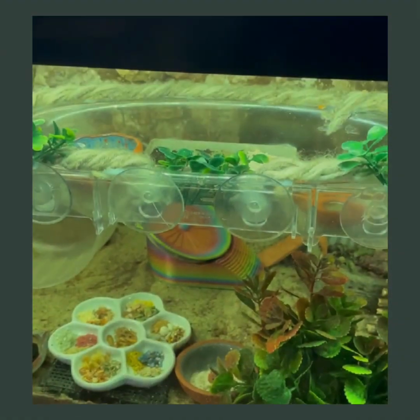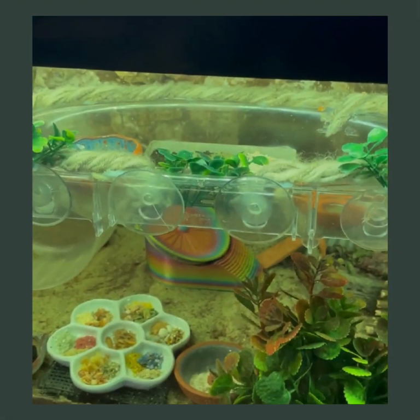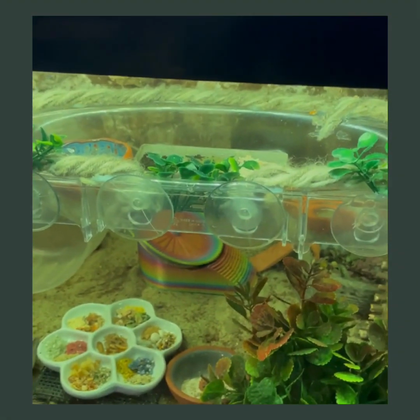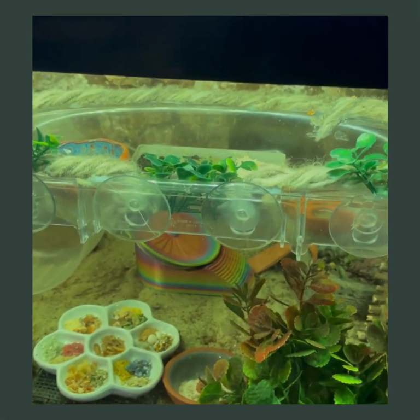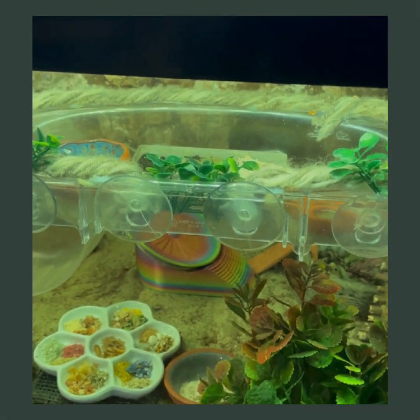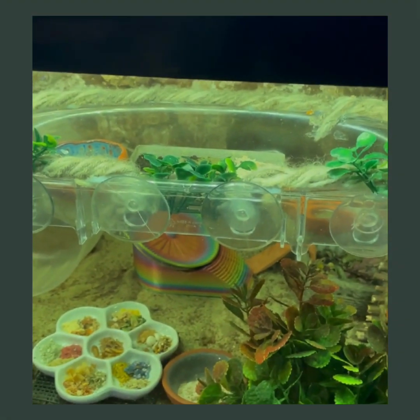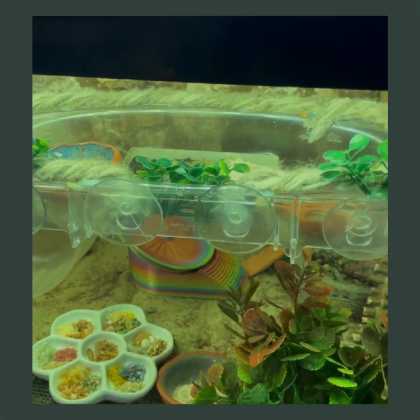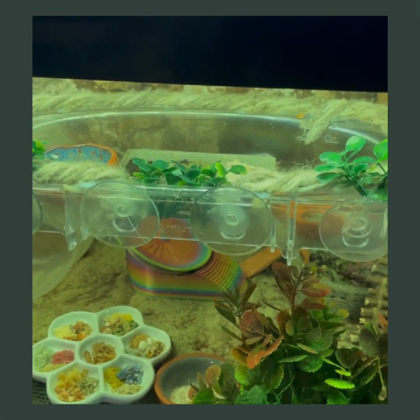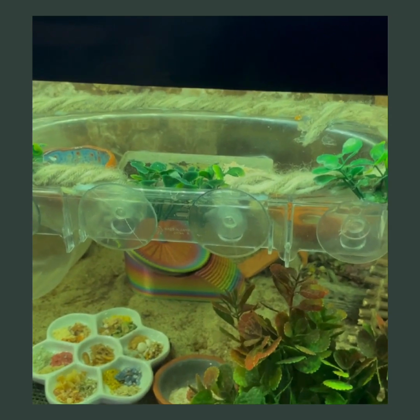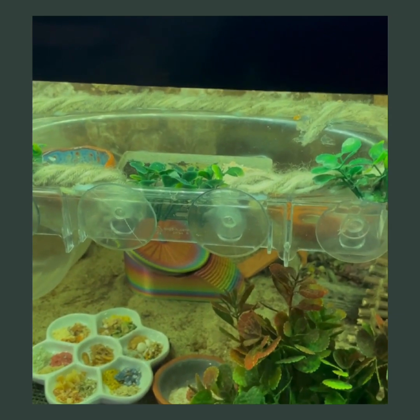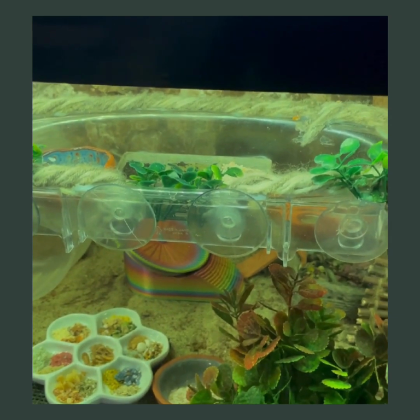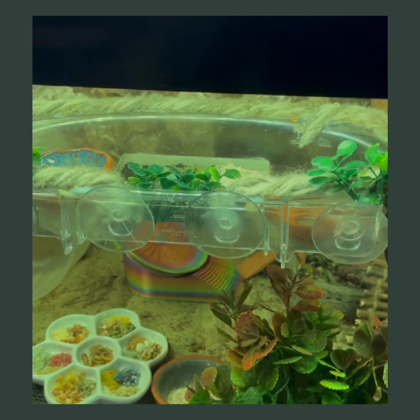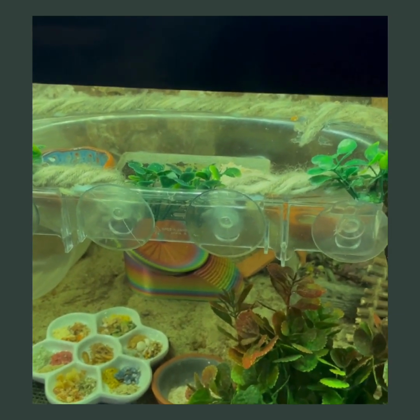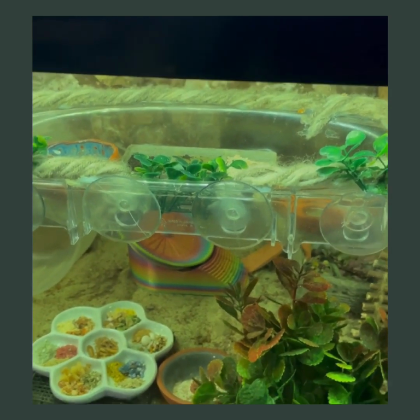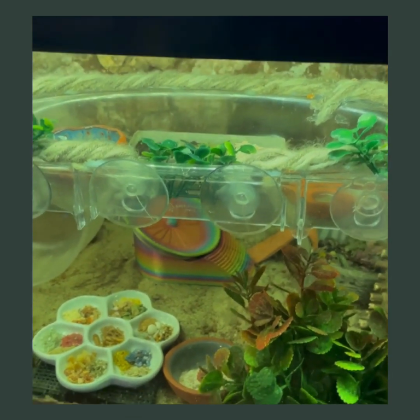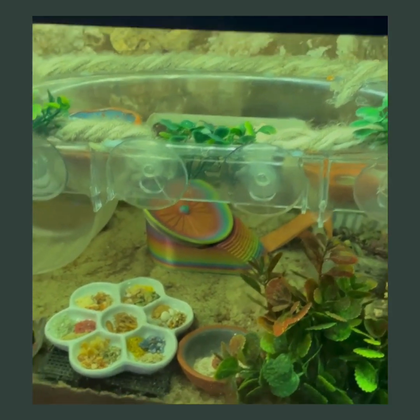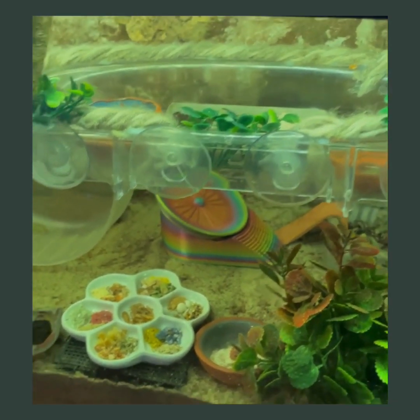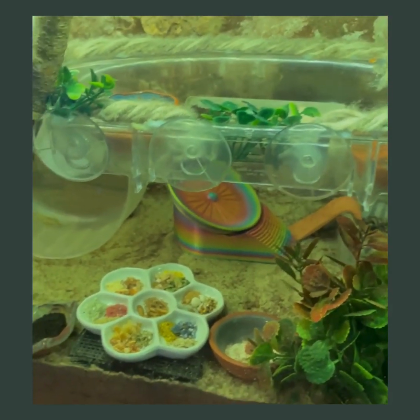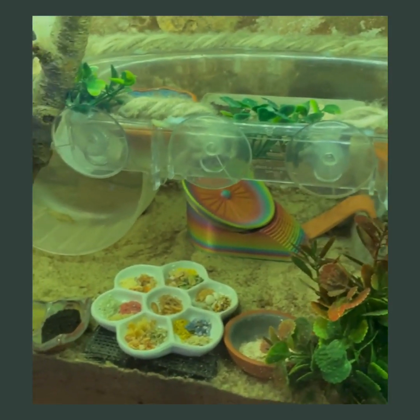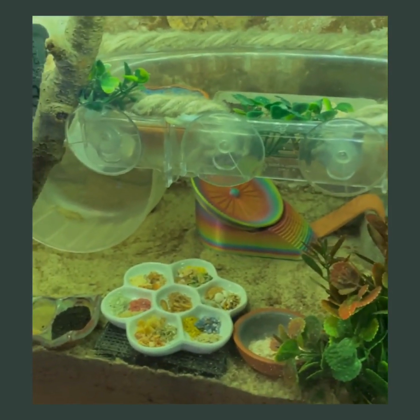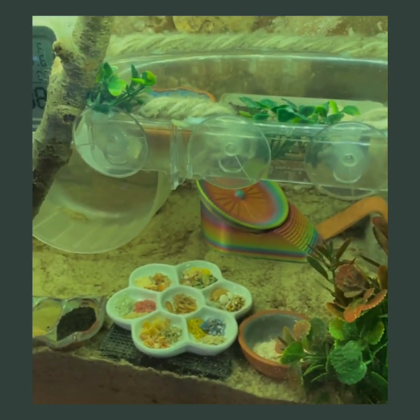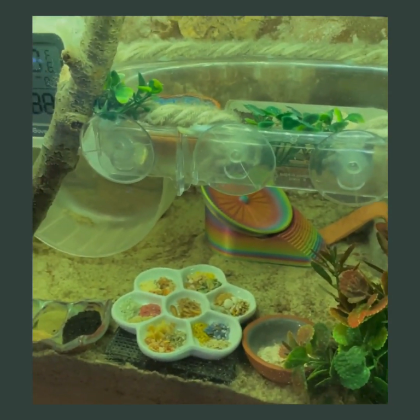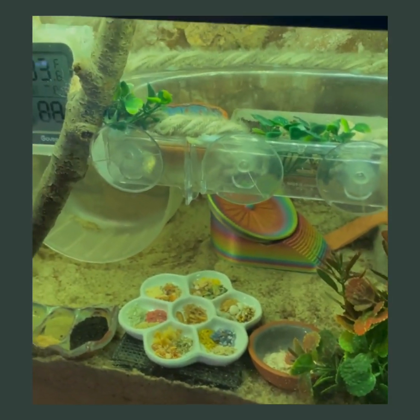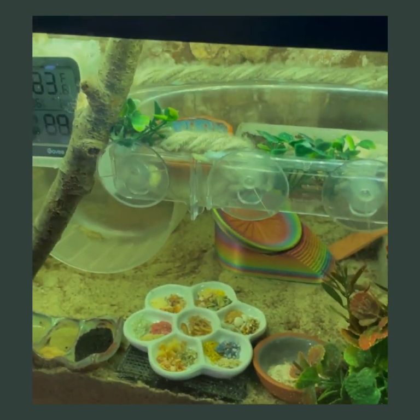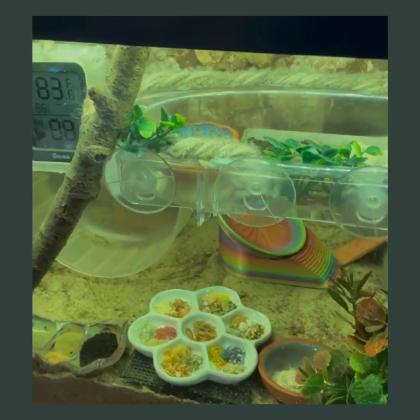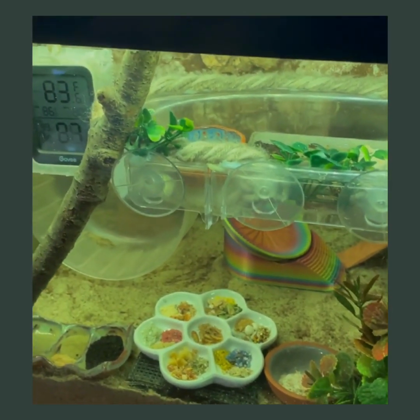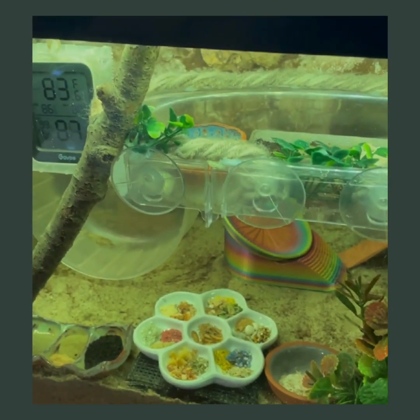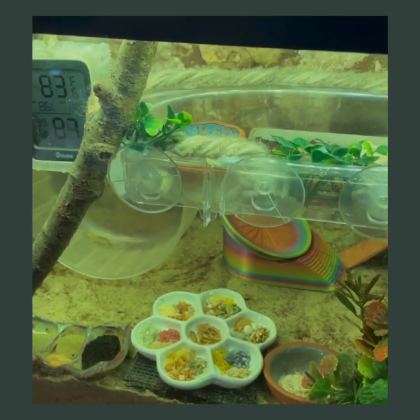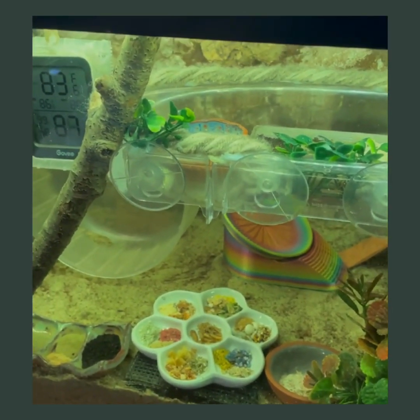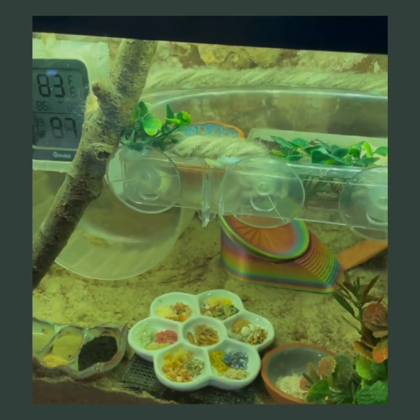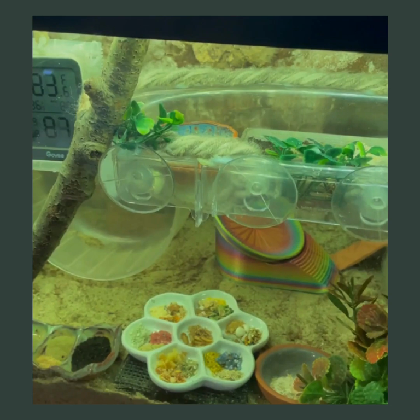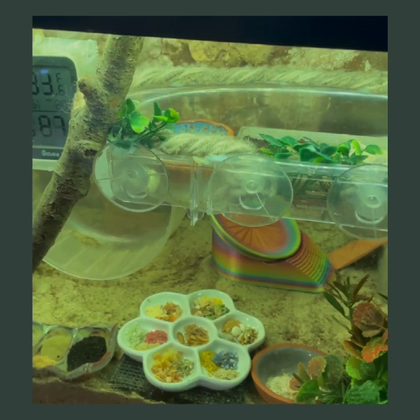Hello everyone, welcome to the Latin Hermit Crab Educational Center. My name is Jessica and today we're going to talk about naked crabs.